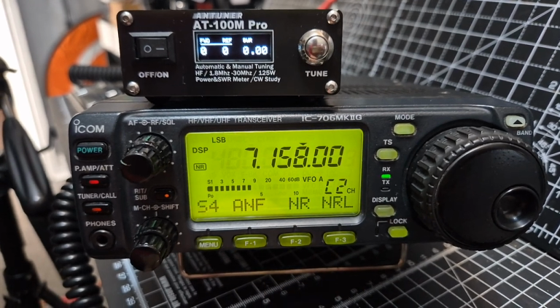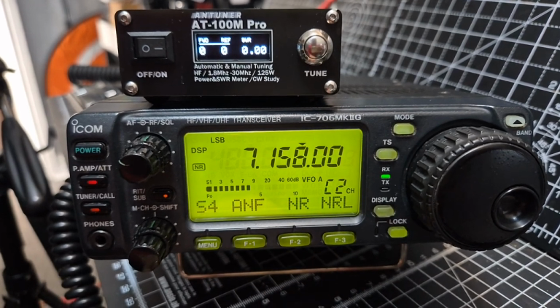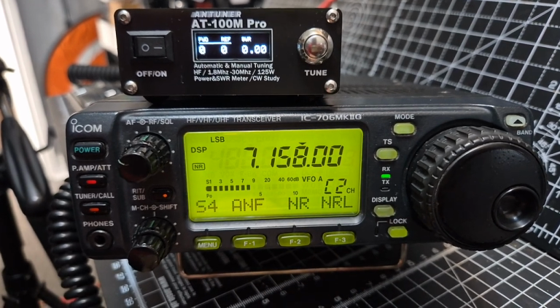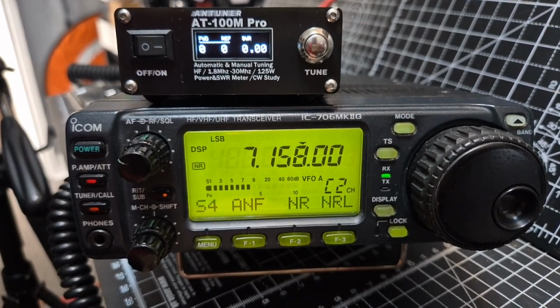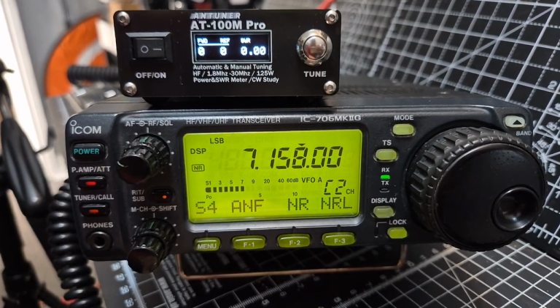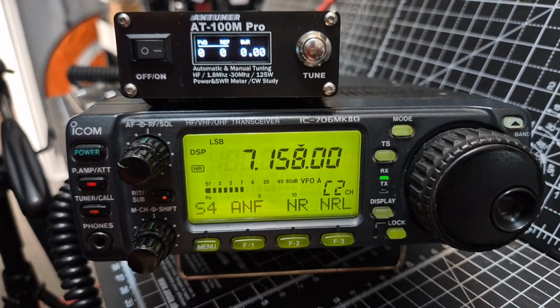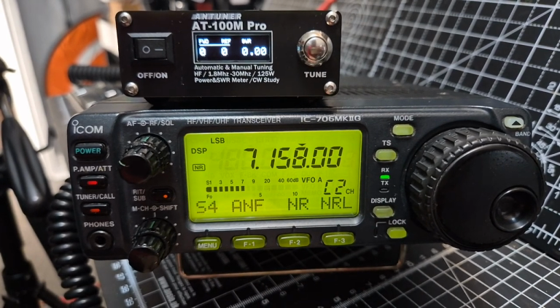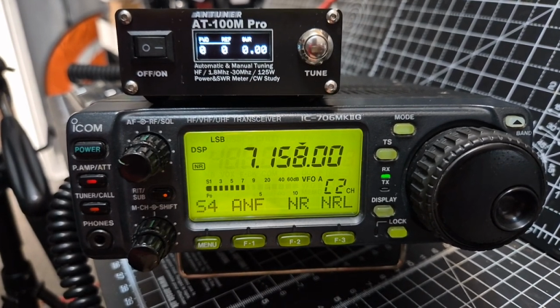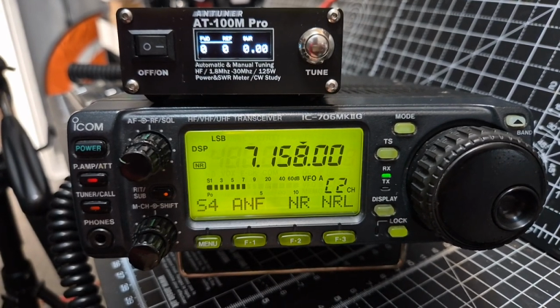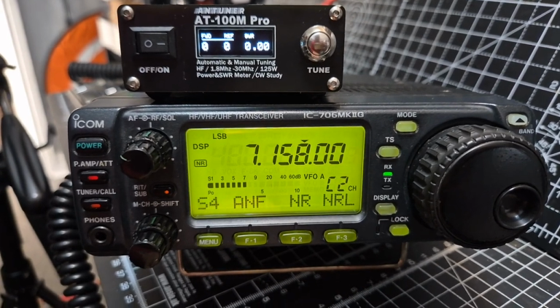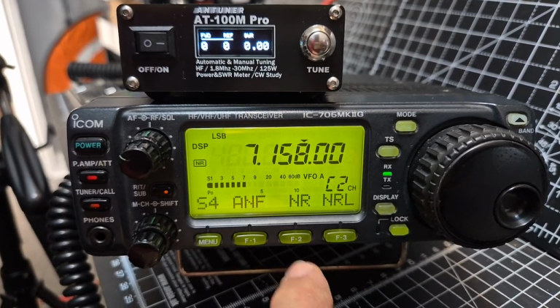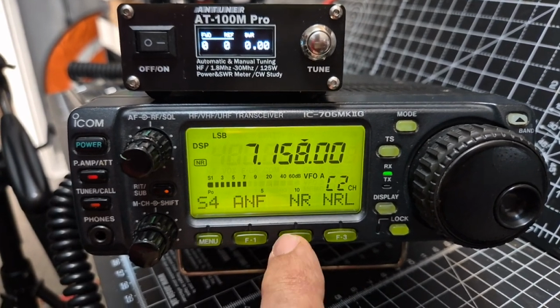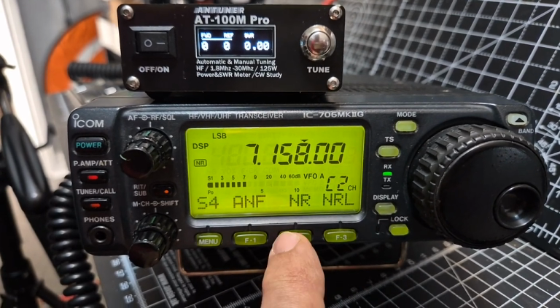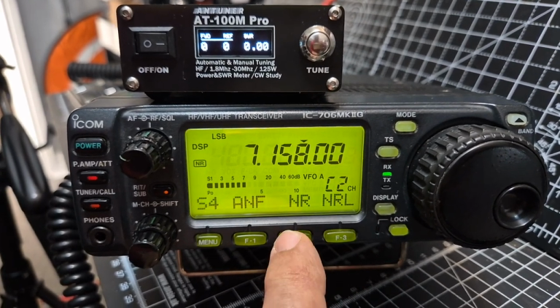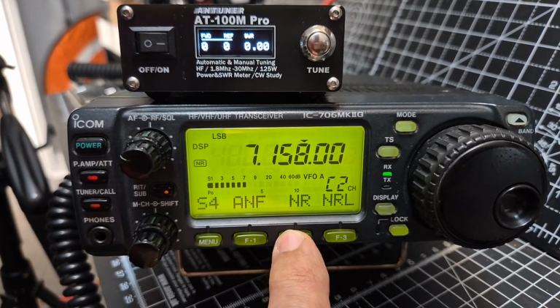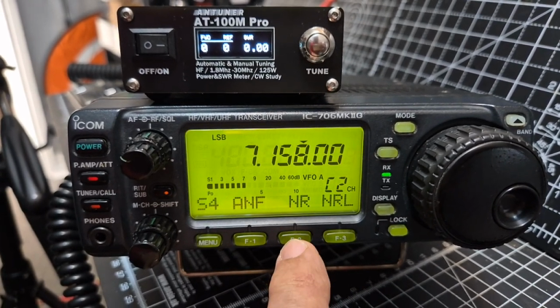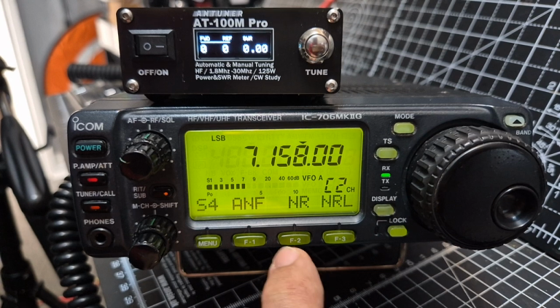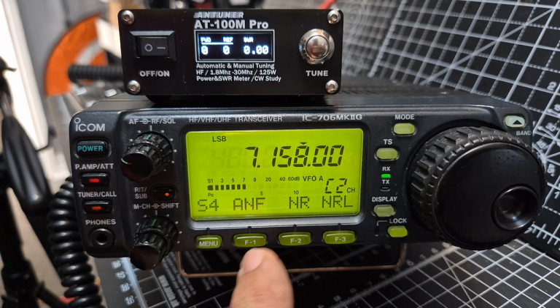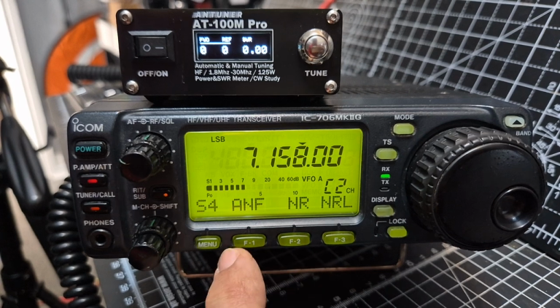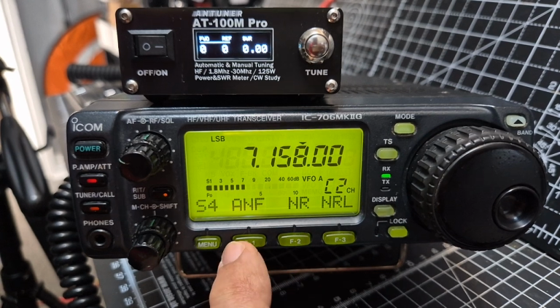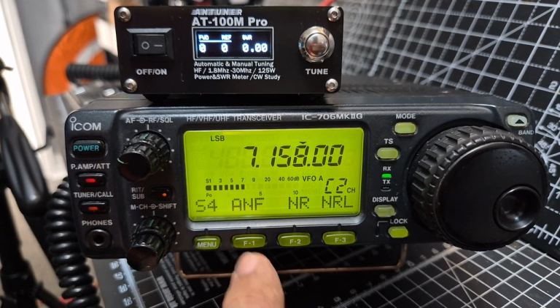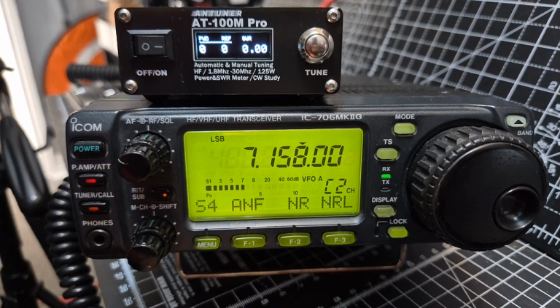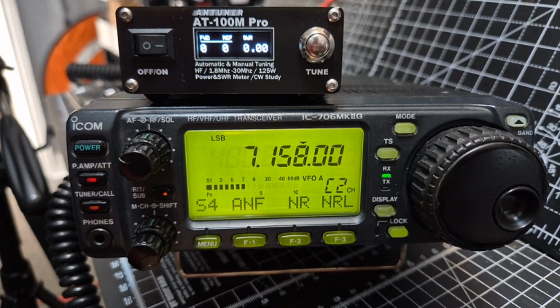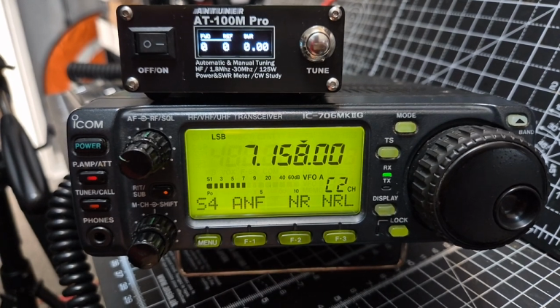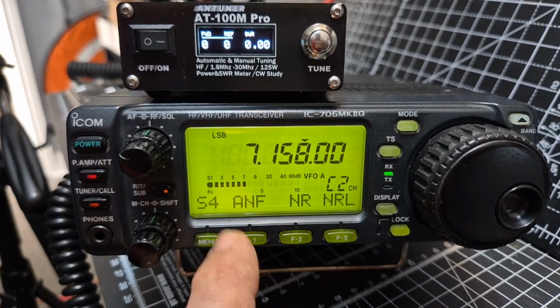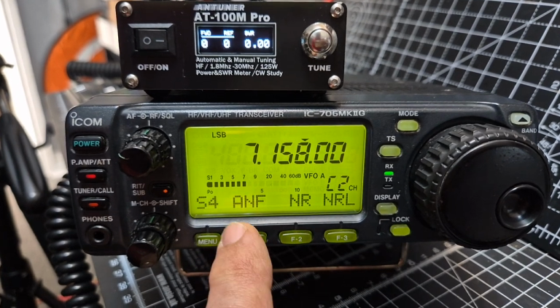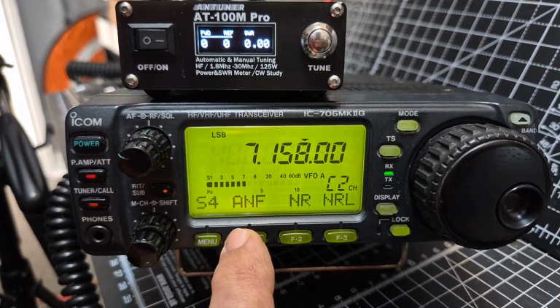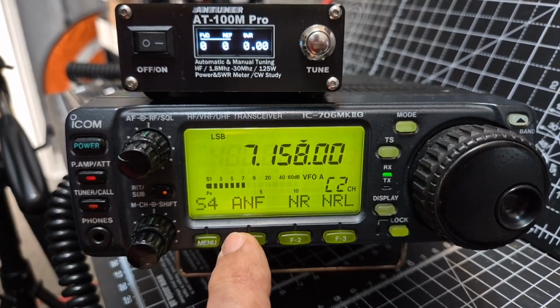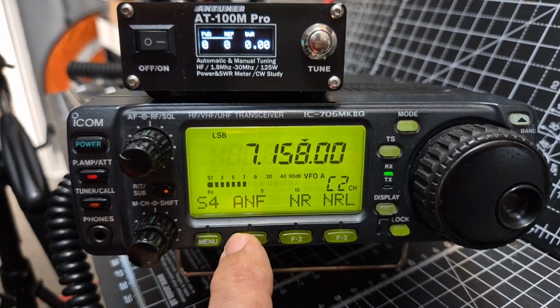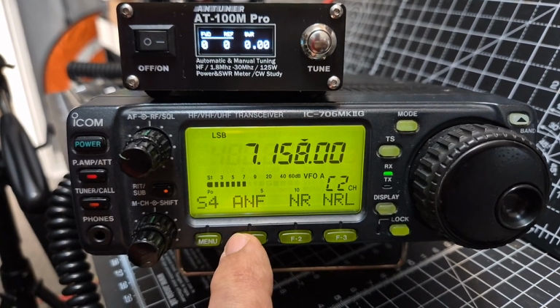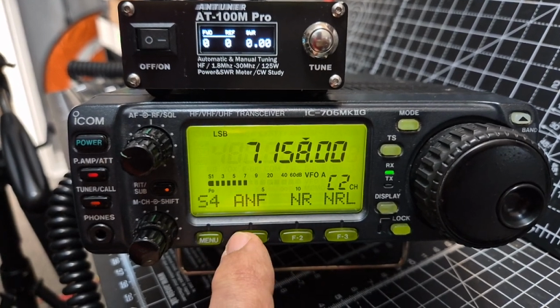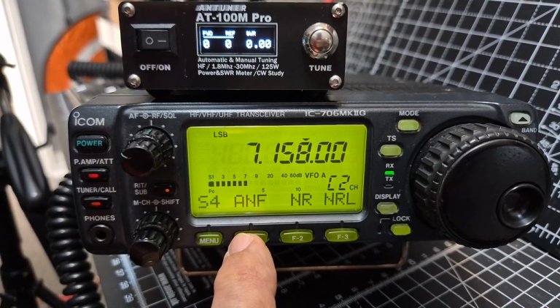So it does work. We've got Auto Notch here.